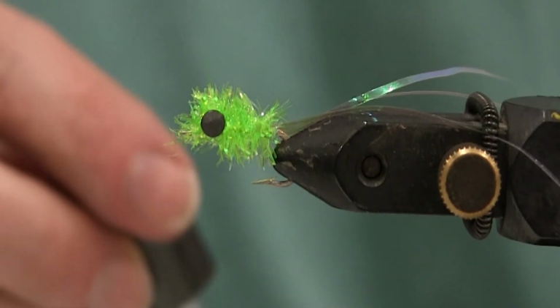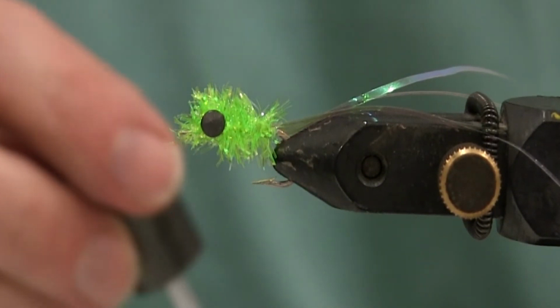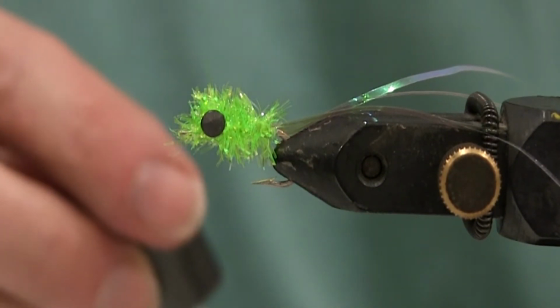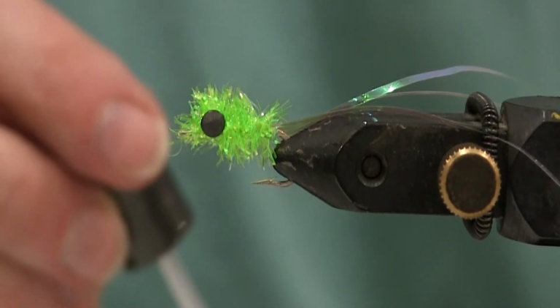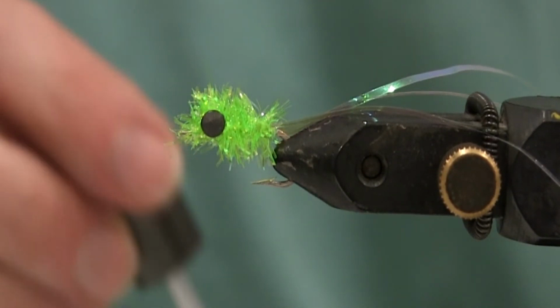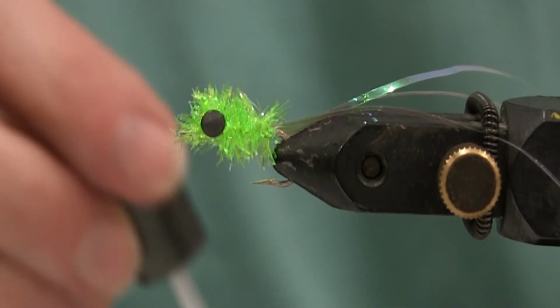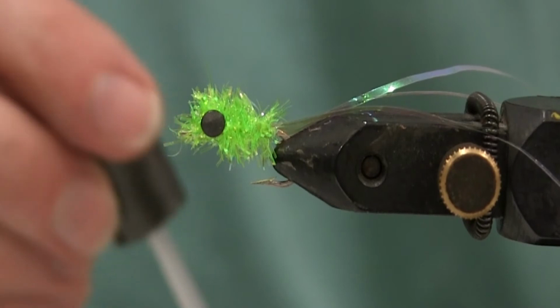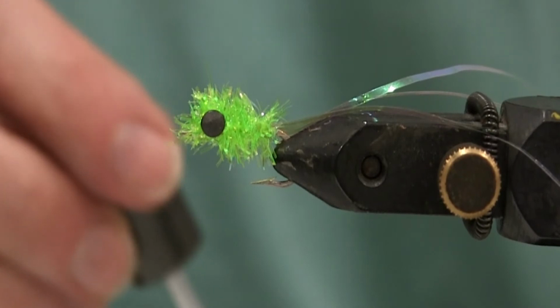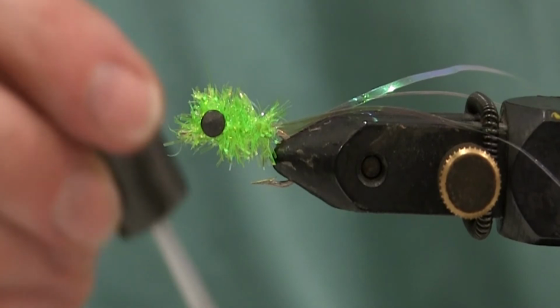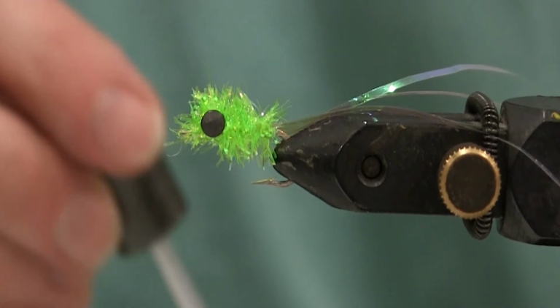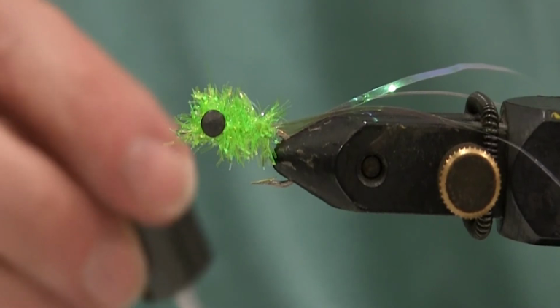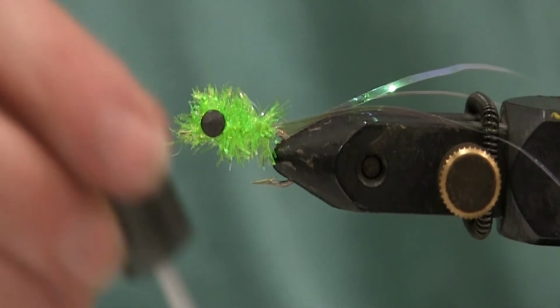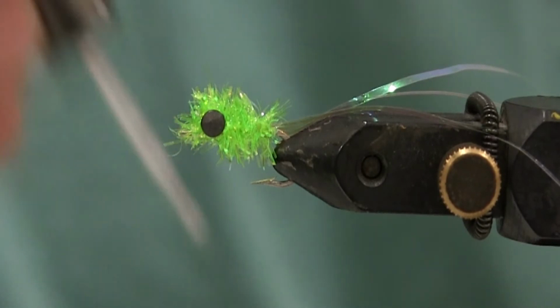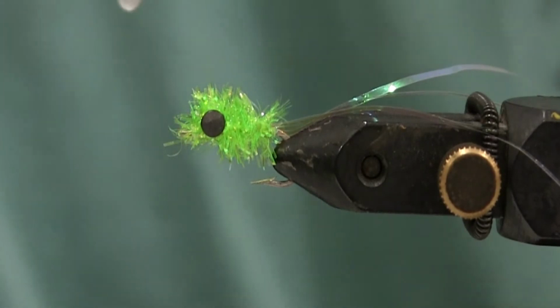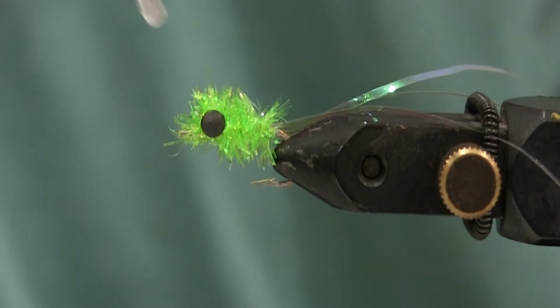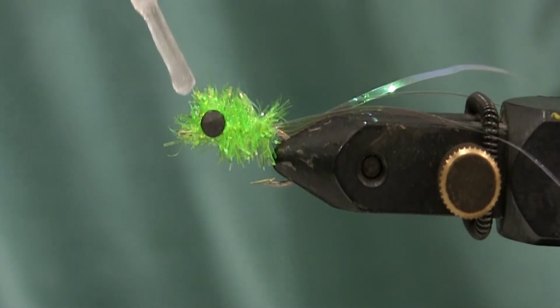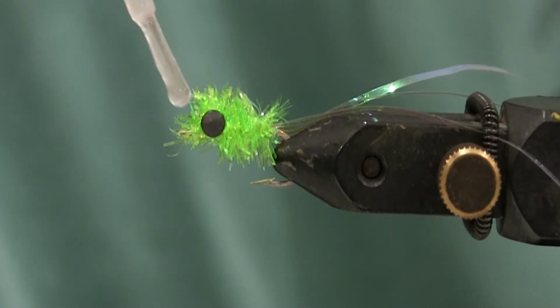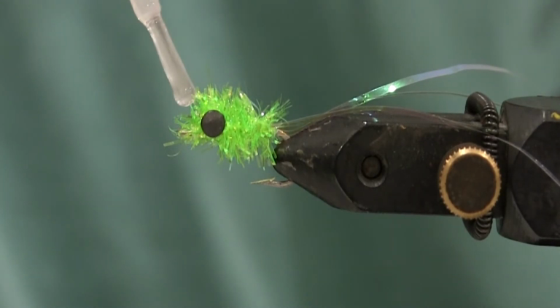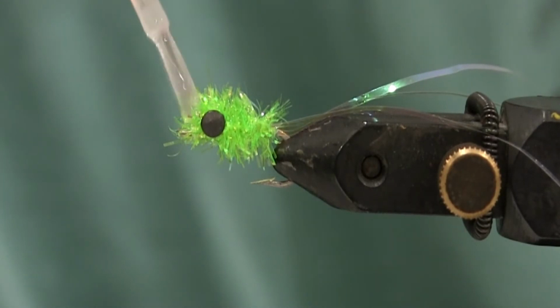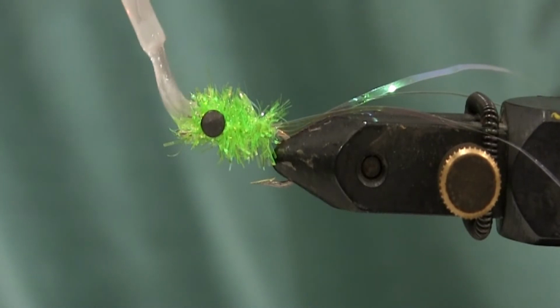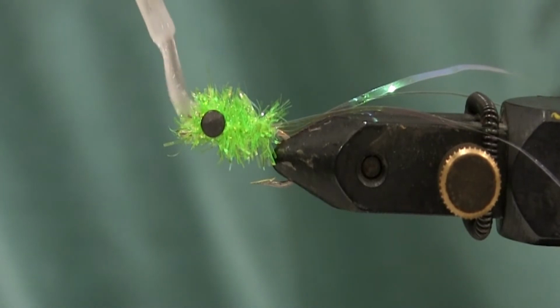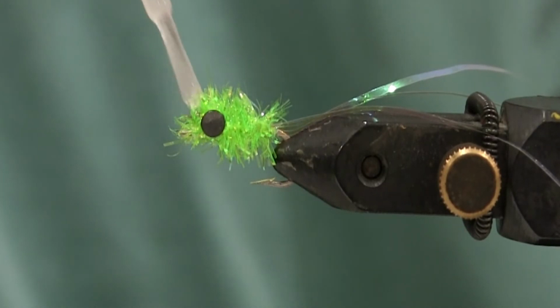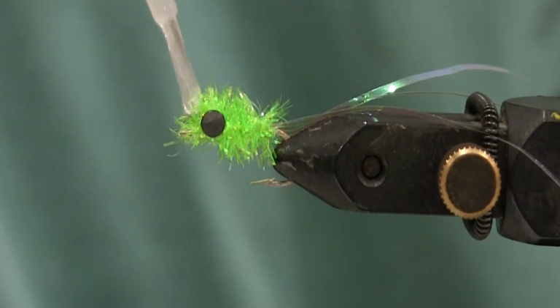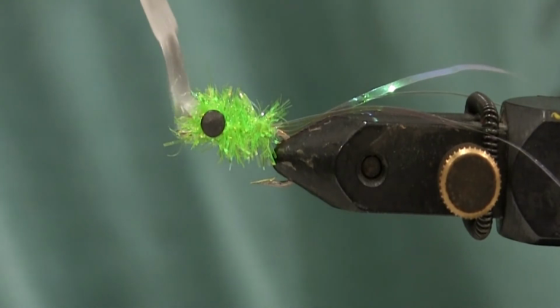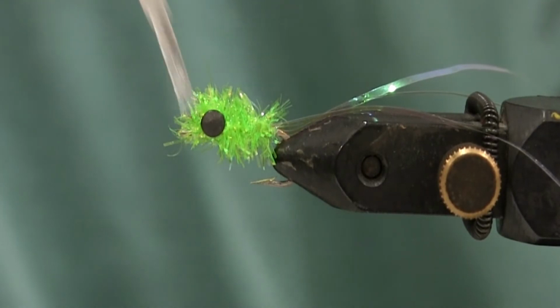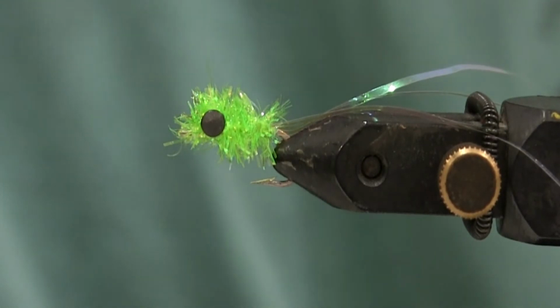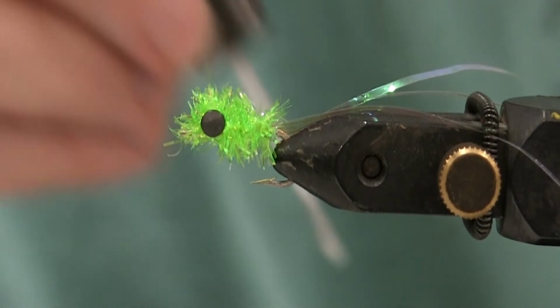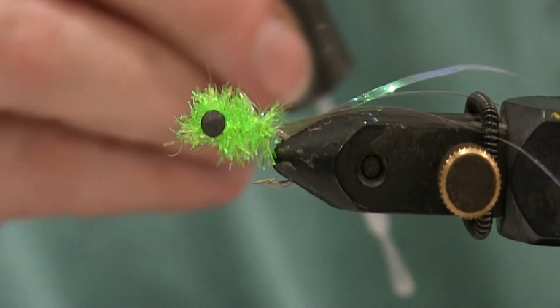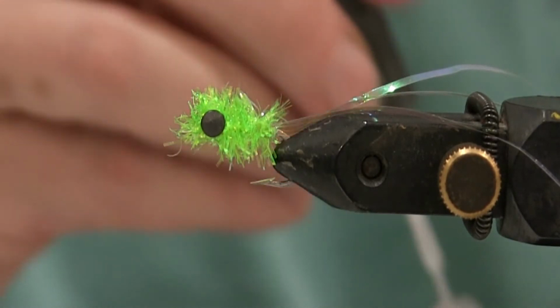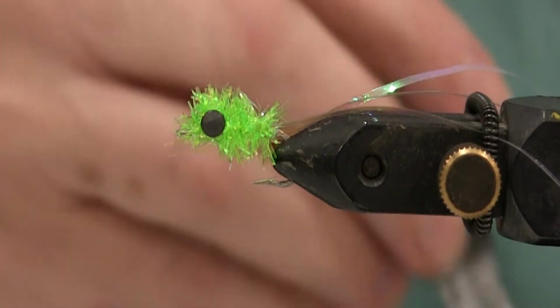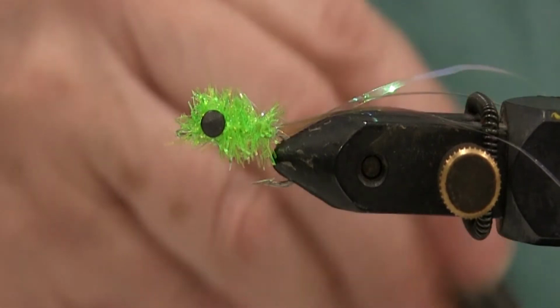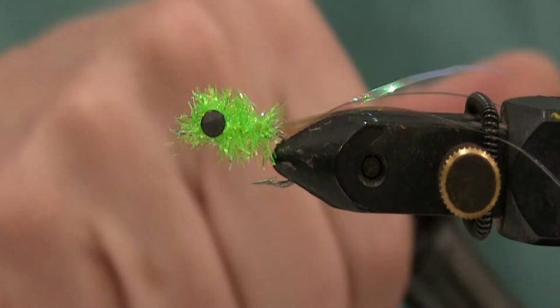You get a little drop of glue up there on the bottom. Watch out for that crawdad.